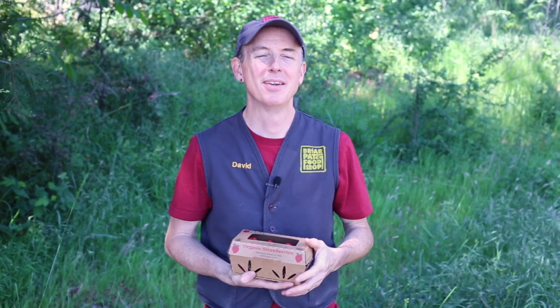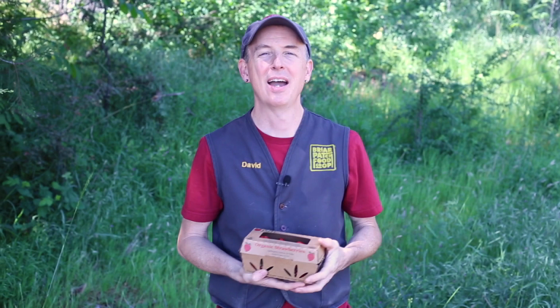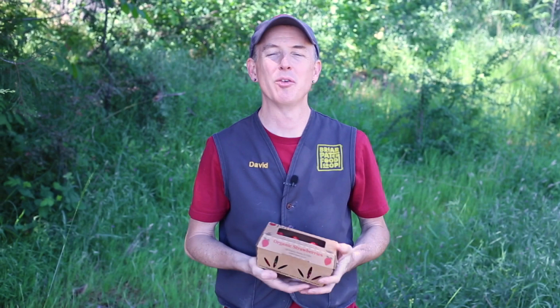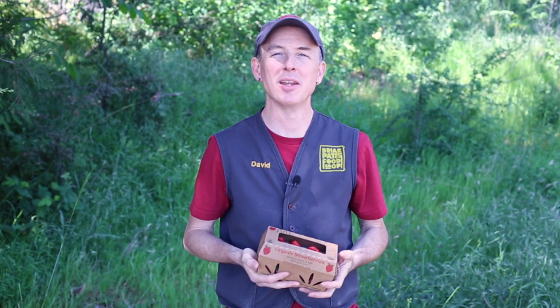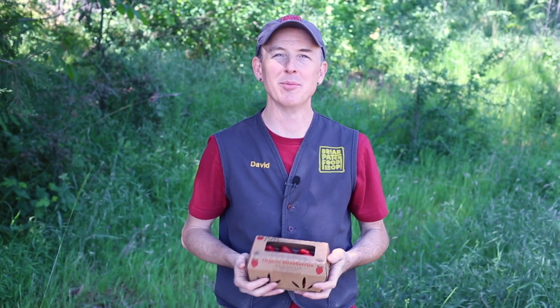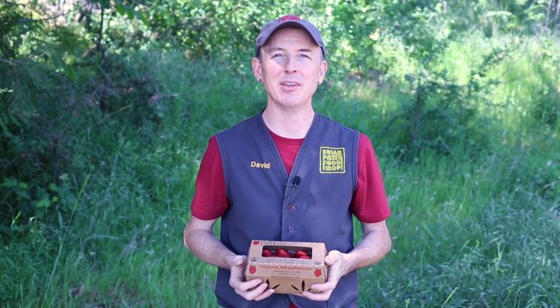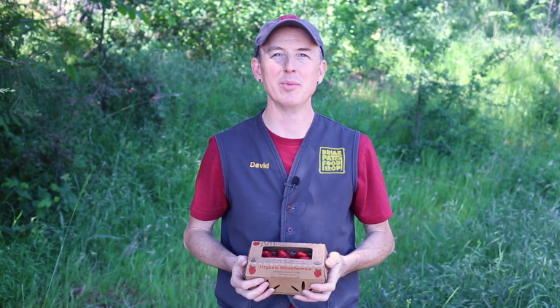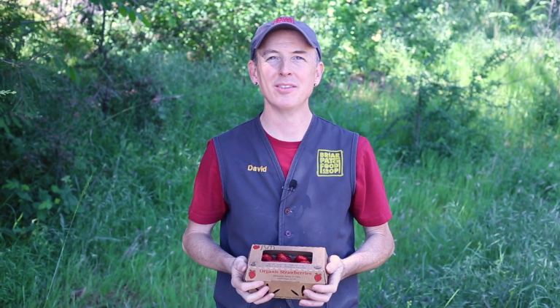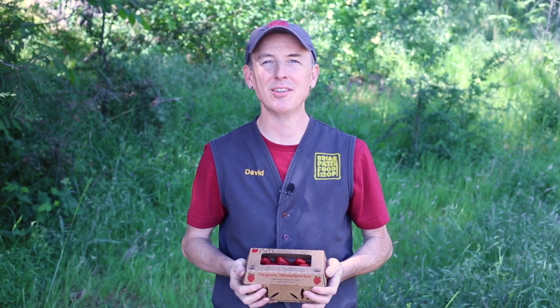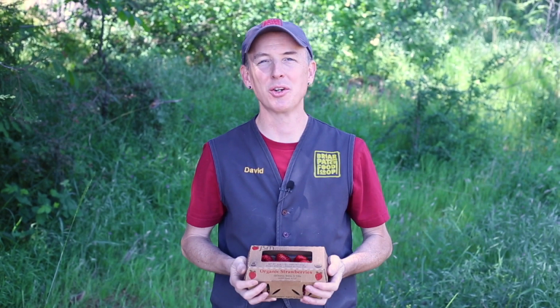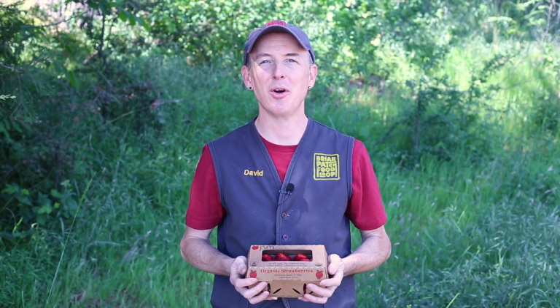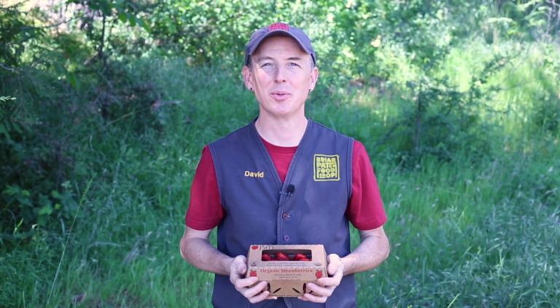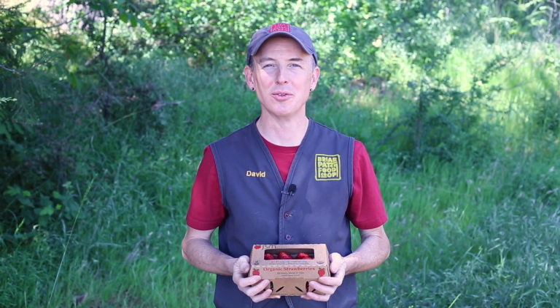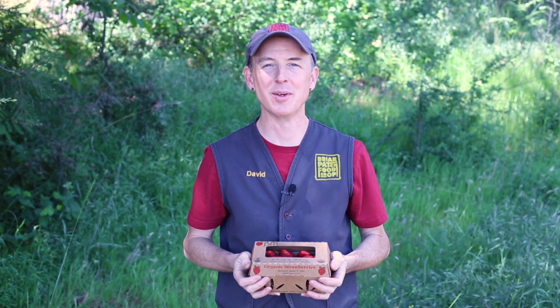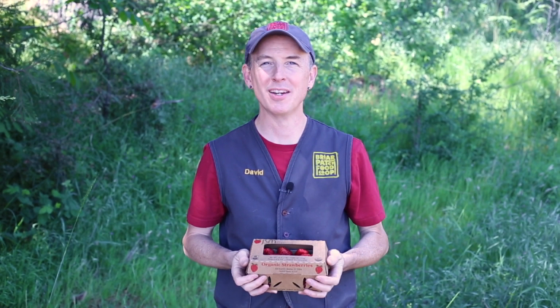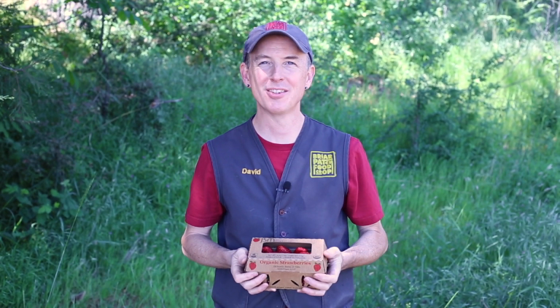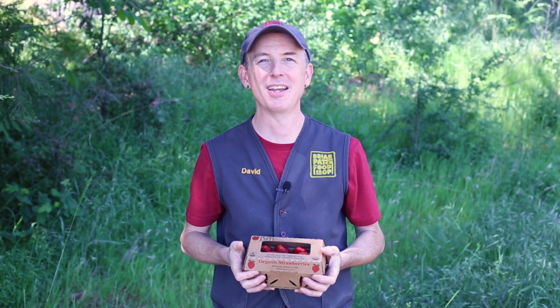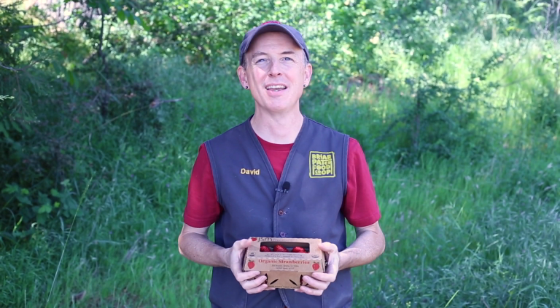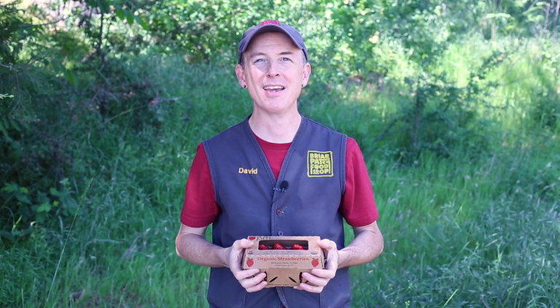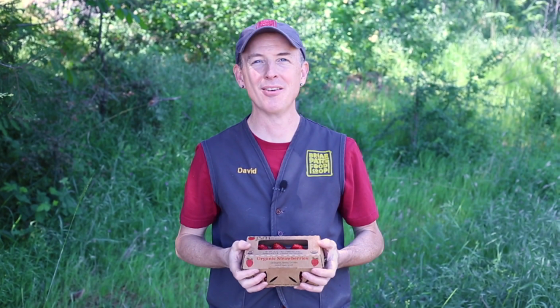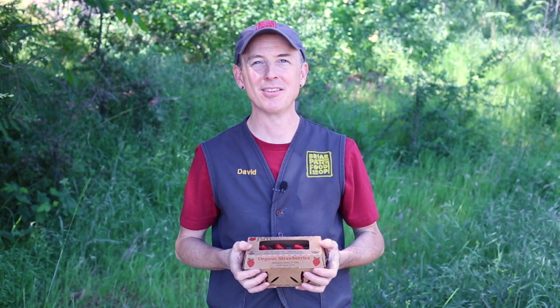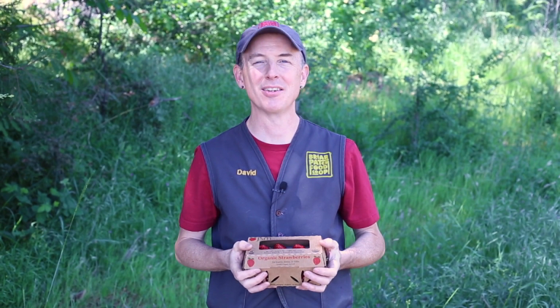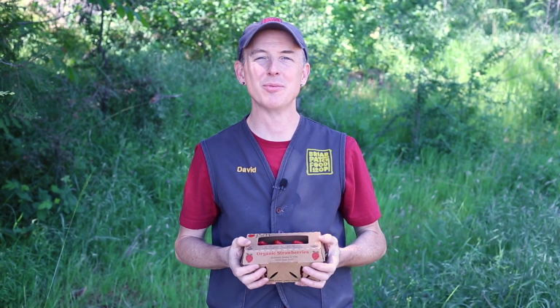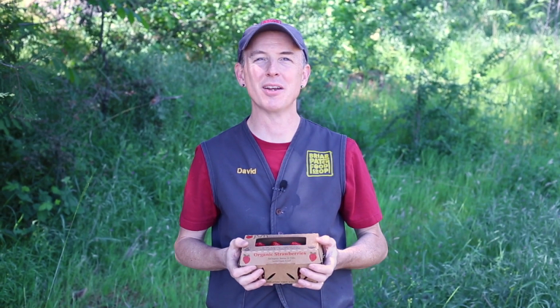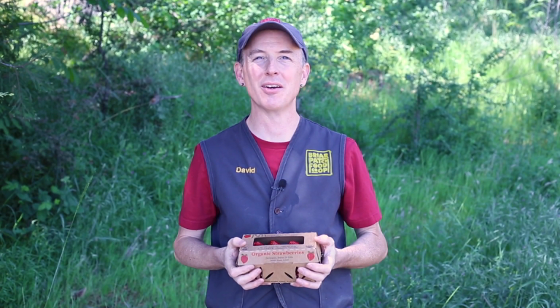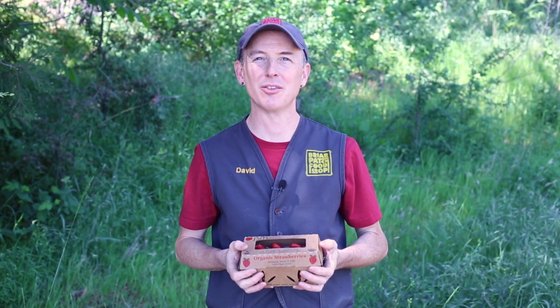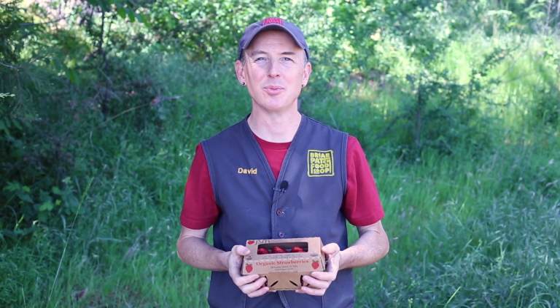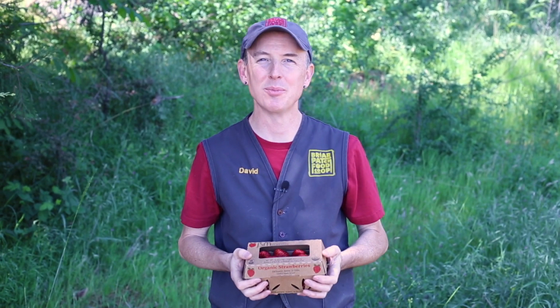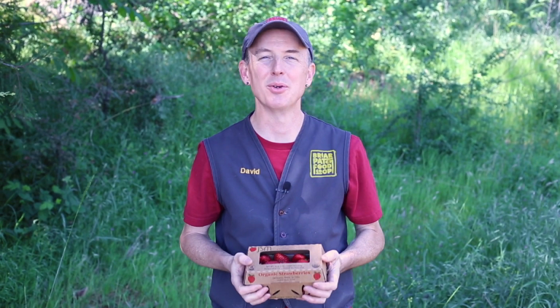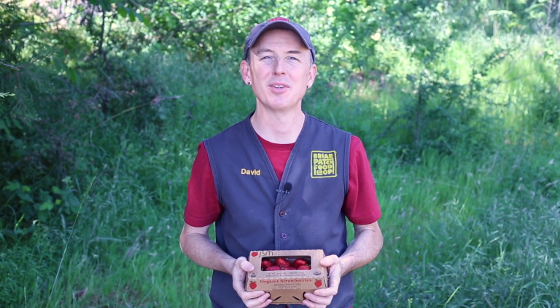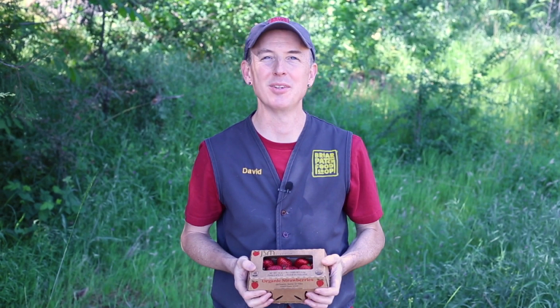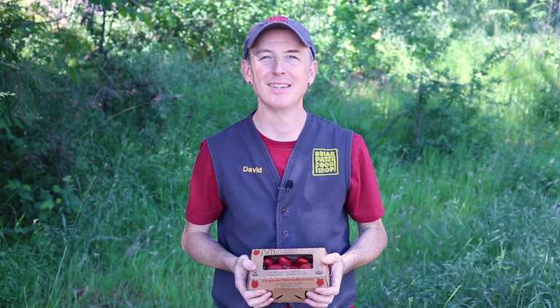Hi everybody, I'm David Benson, your co-op produce manager, and I want to talk to you about our spring produce update.